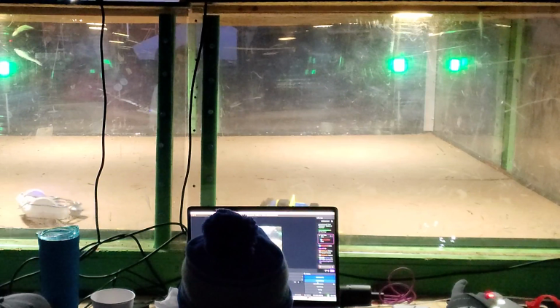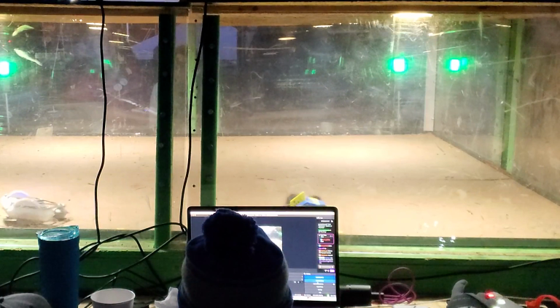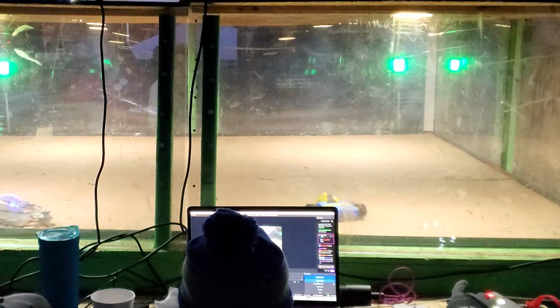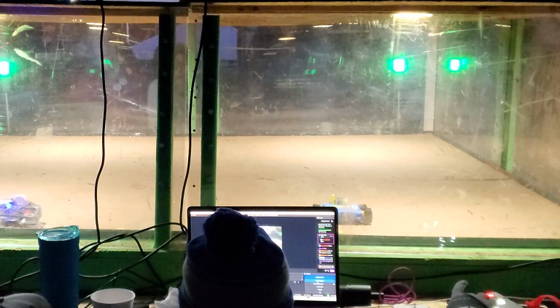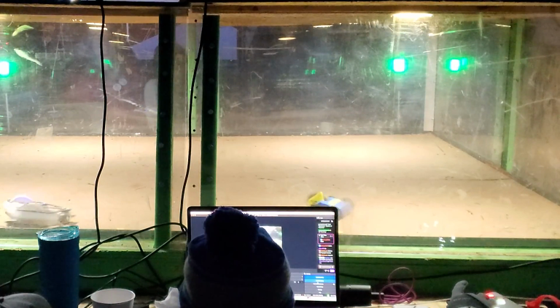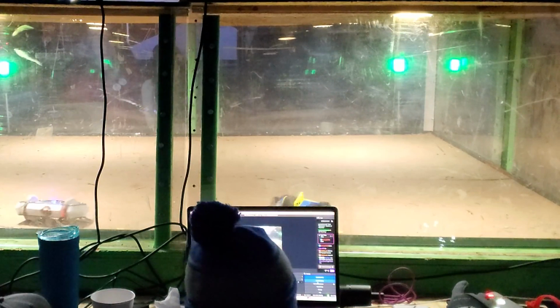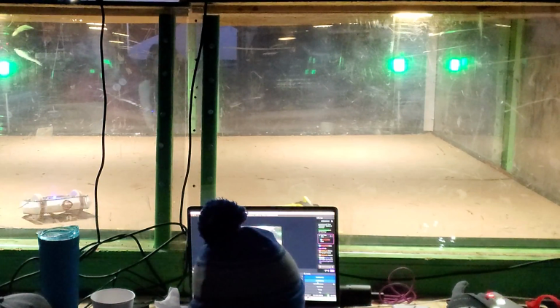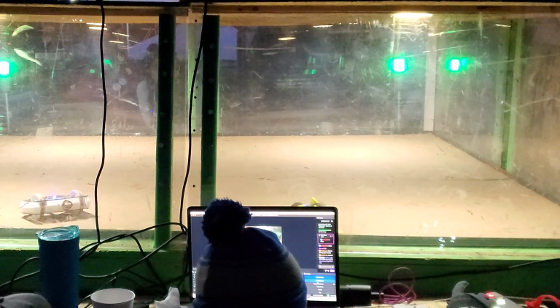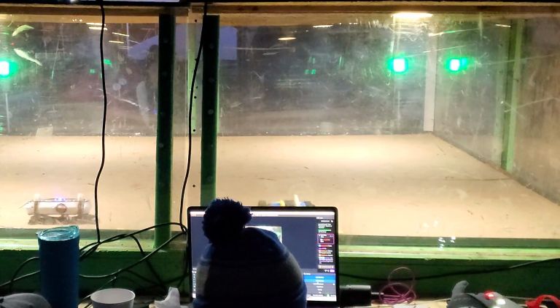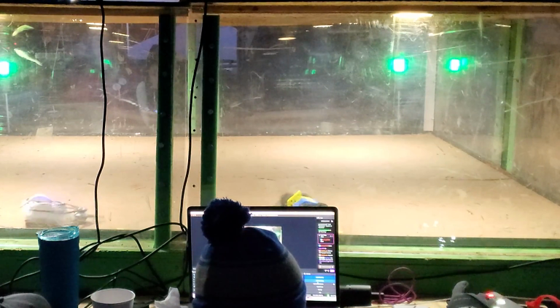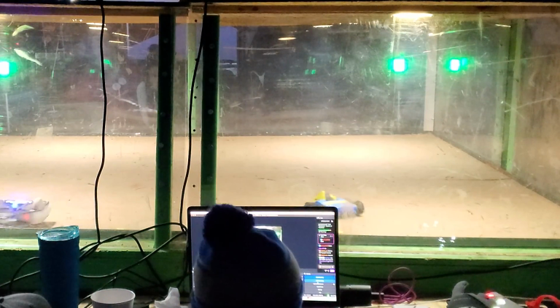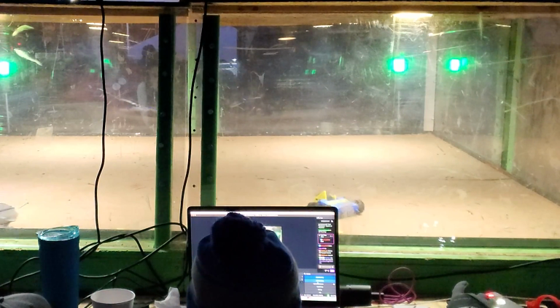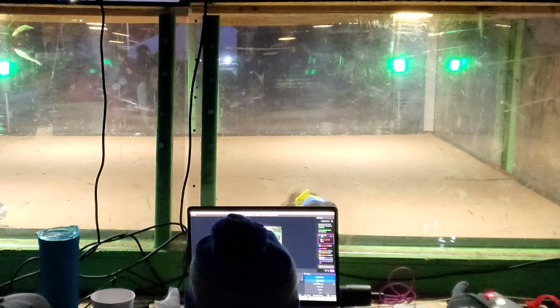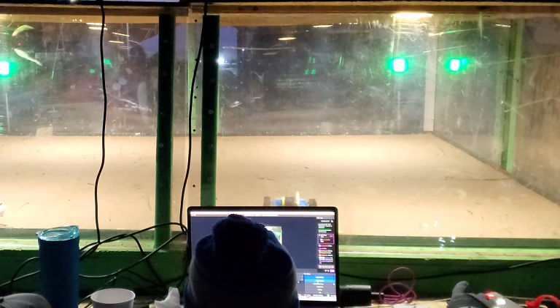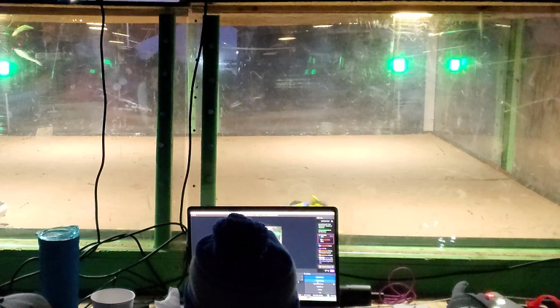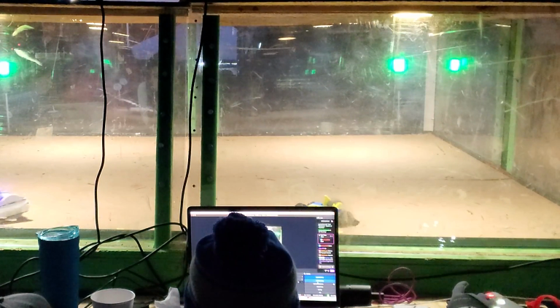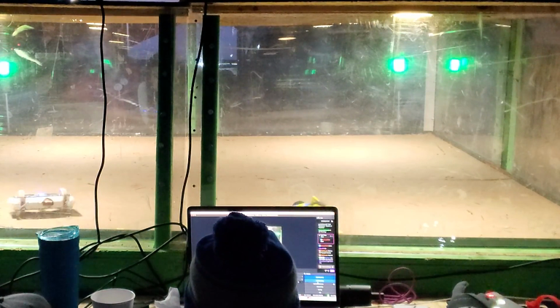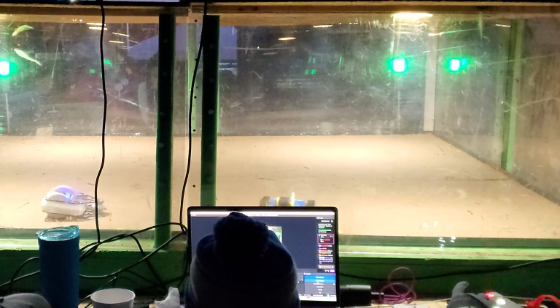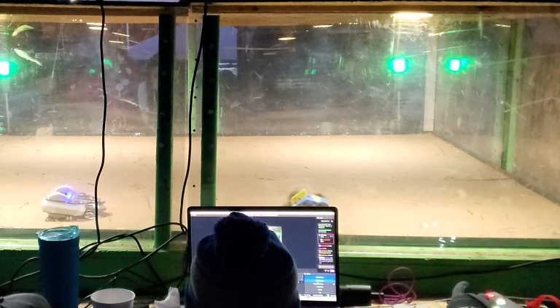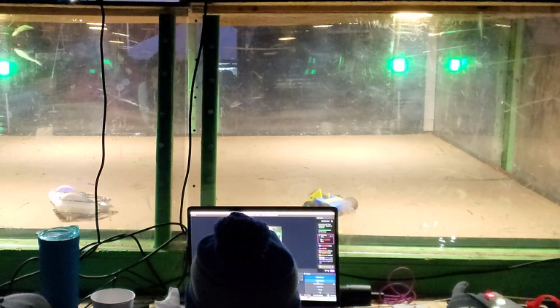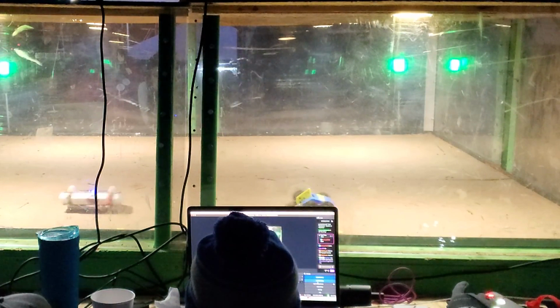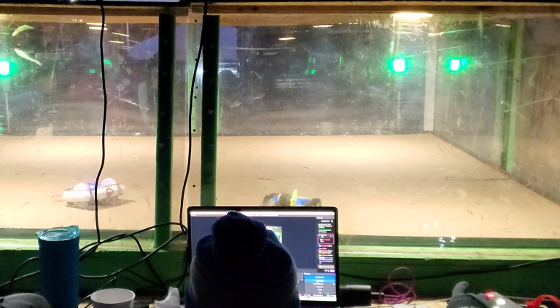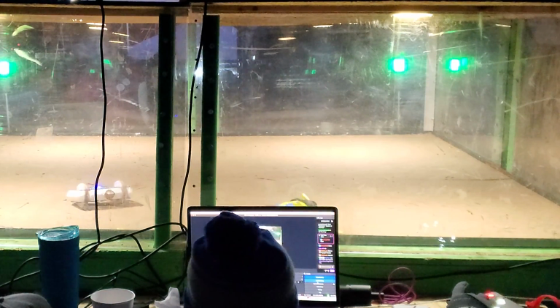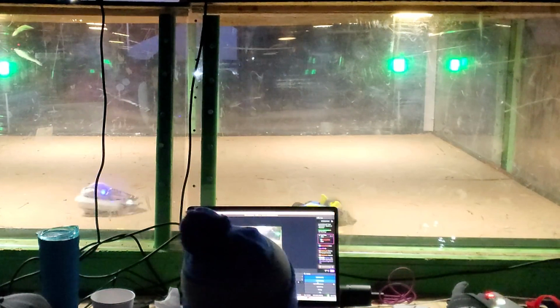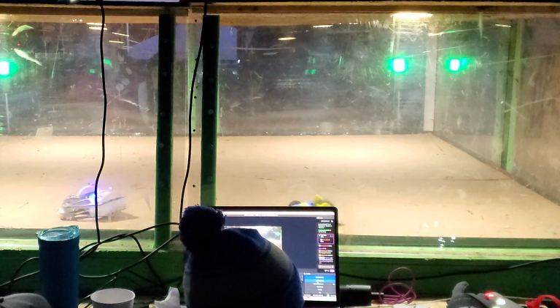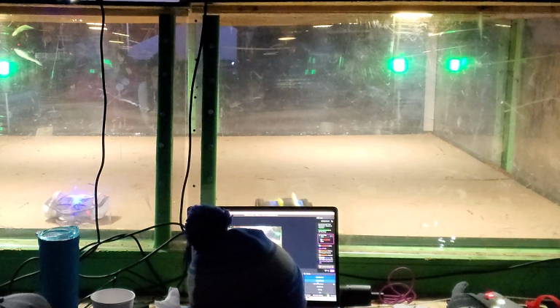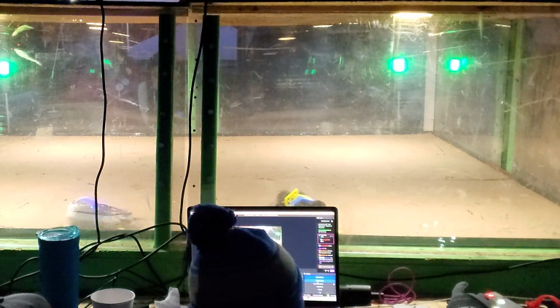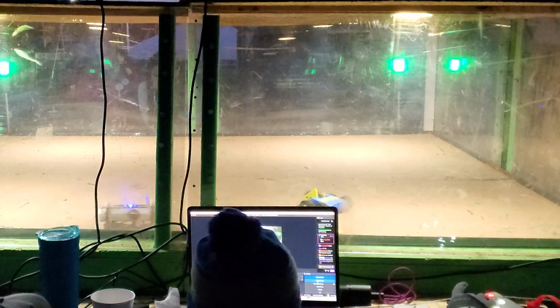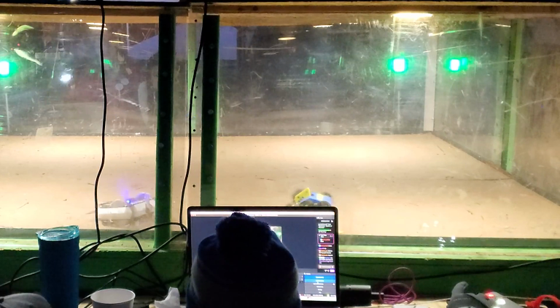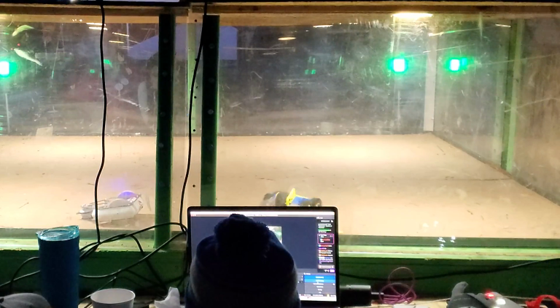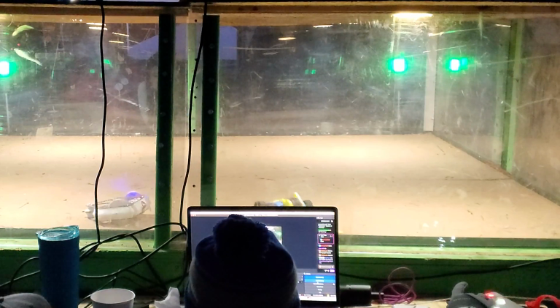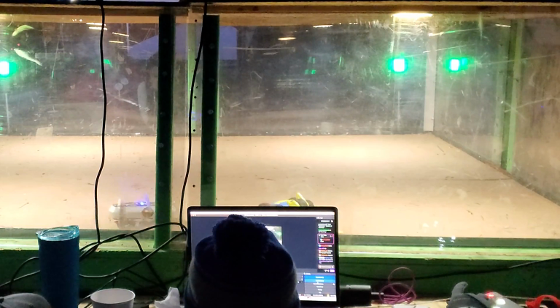I still only had one wheel at this point, but my weapon was jiggling my robot enough that I could control where it was going.